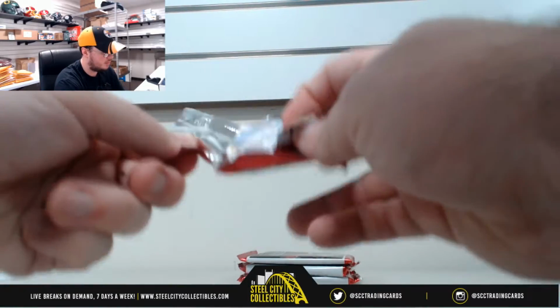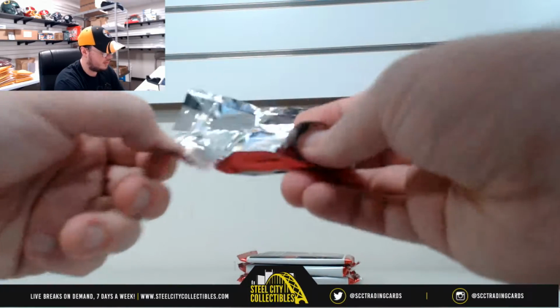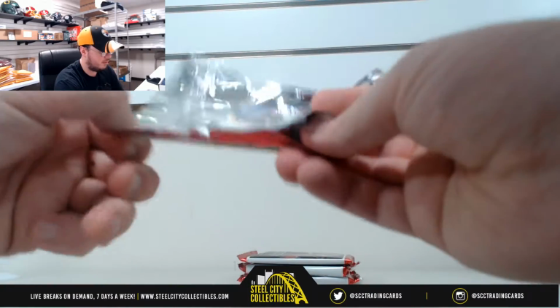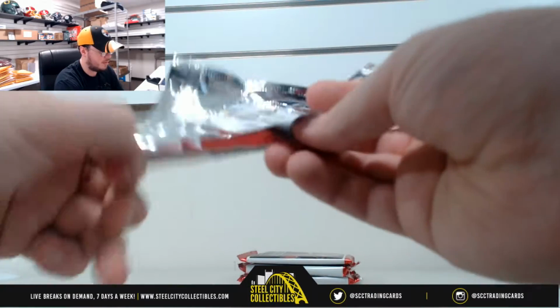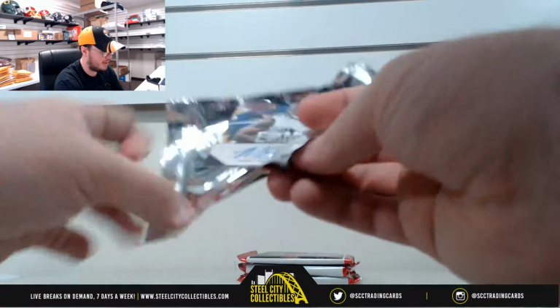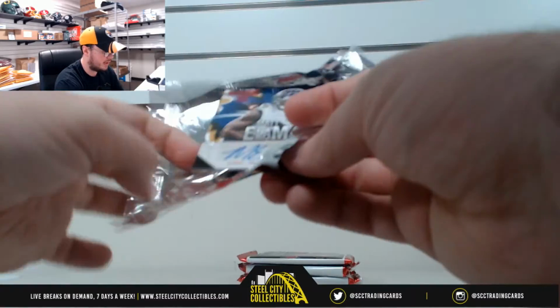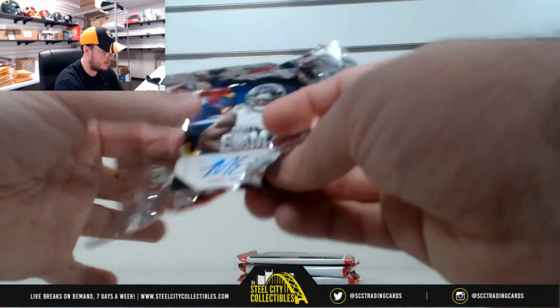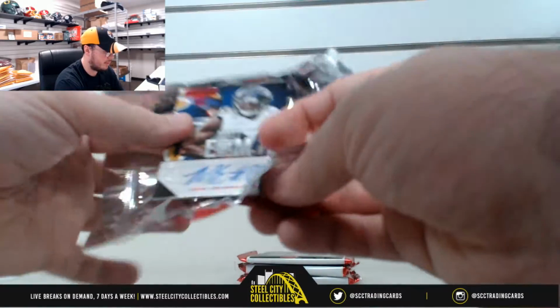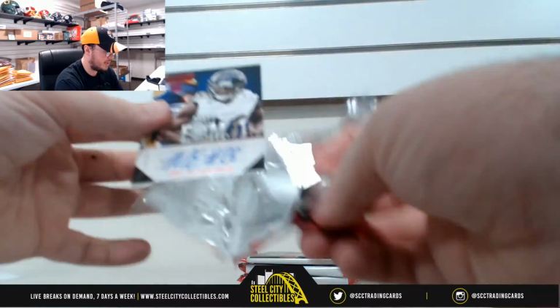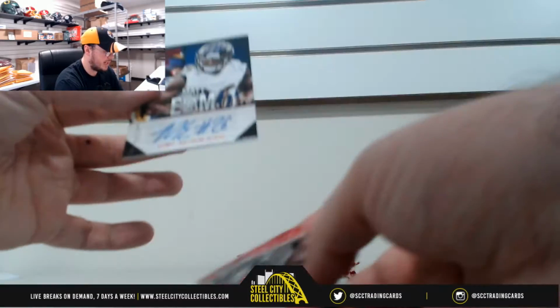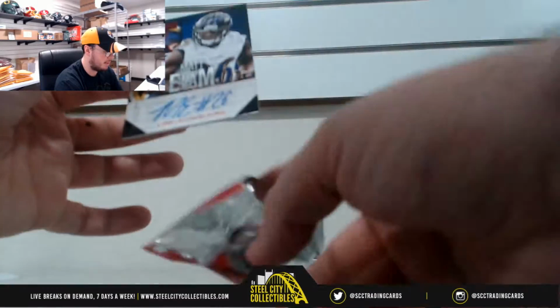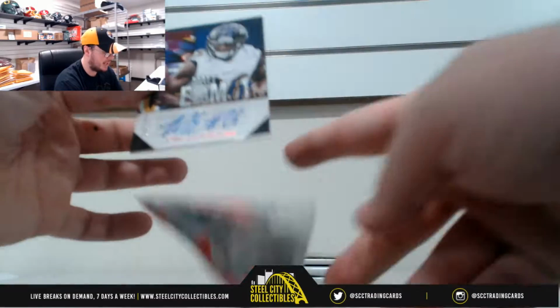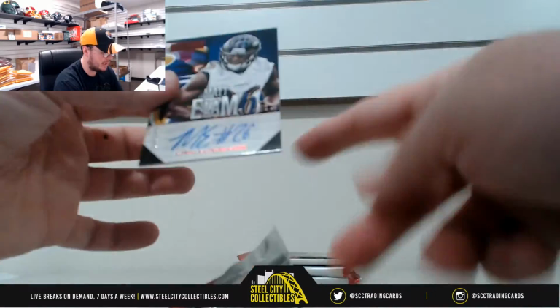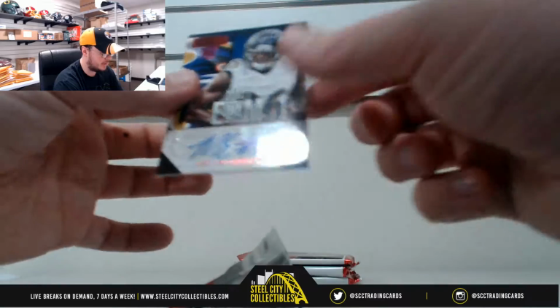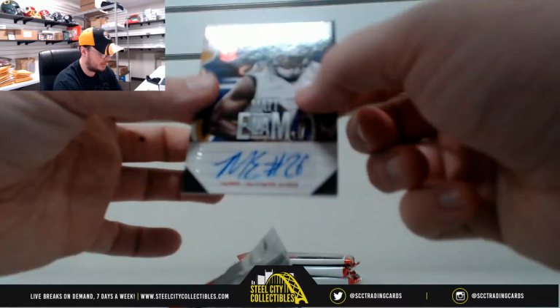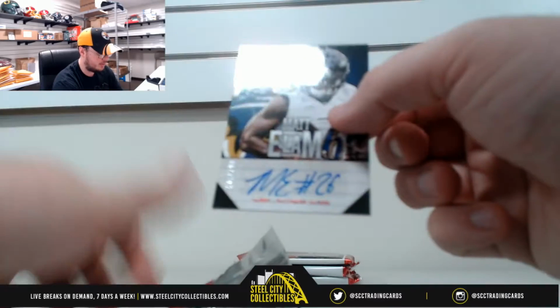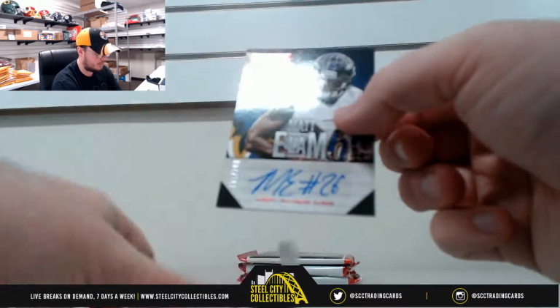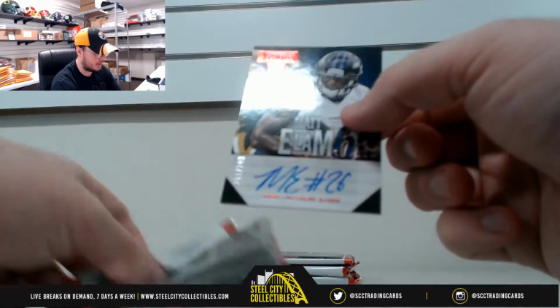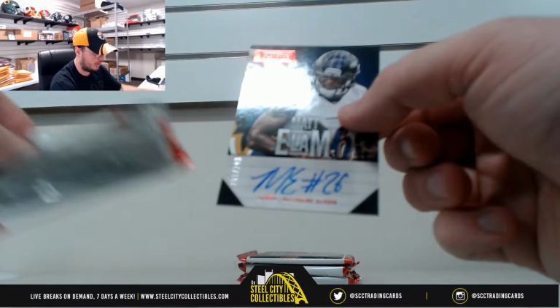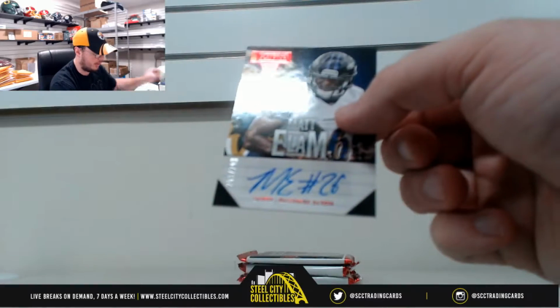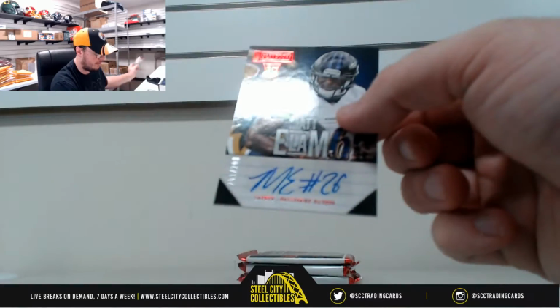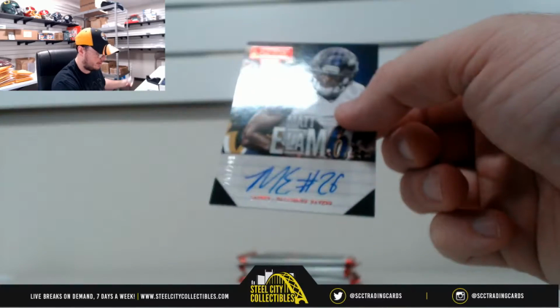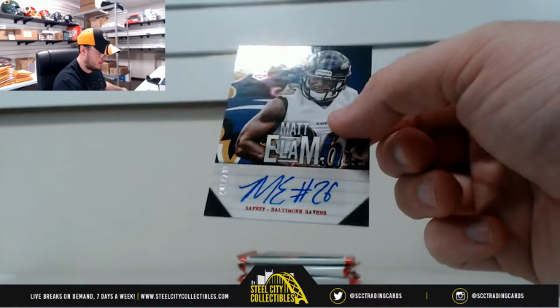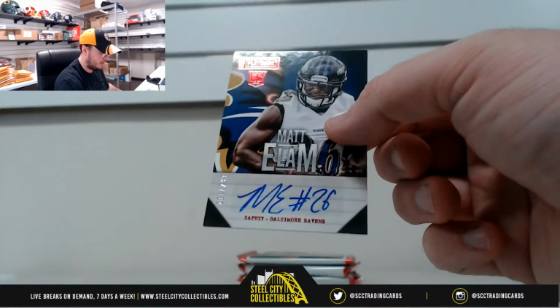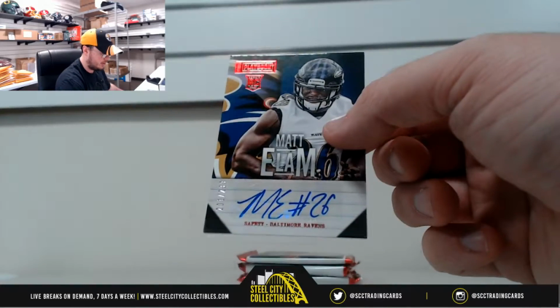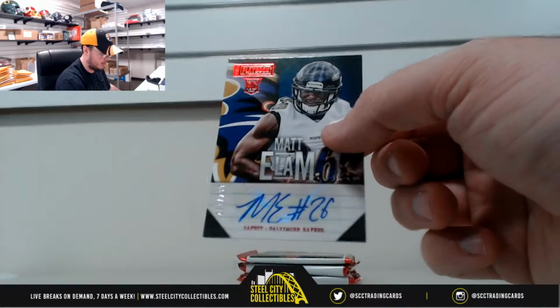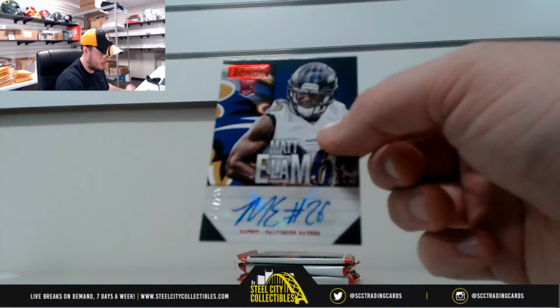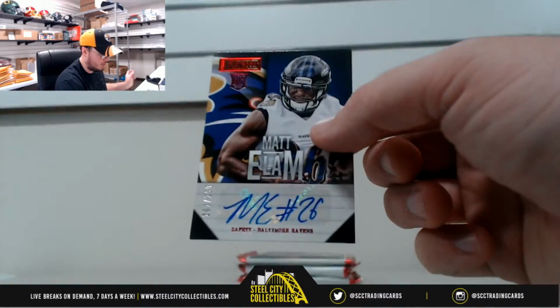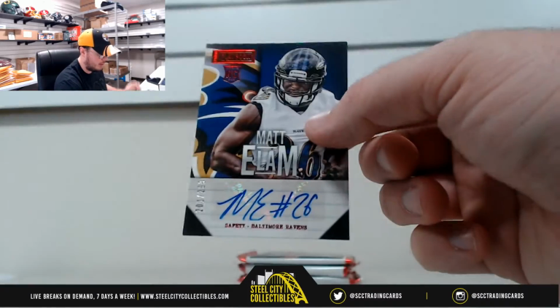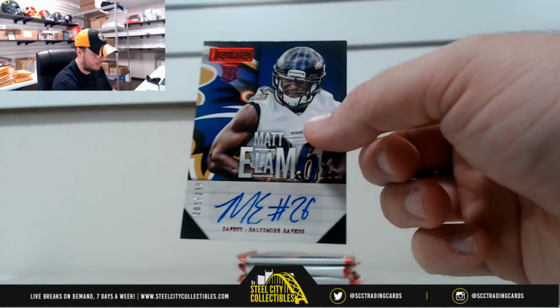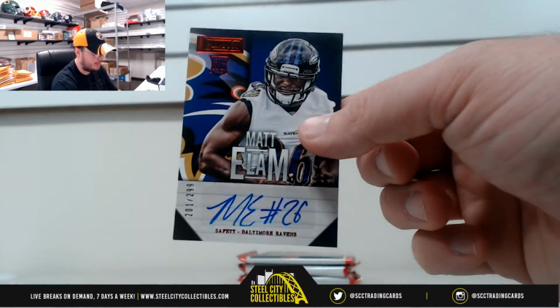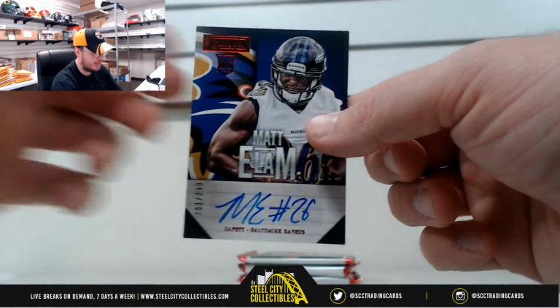First pack here is going to be a Matt Elam with the autograph, number 201 of 299.